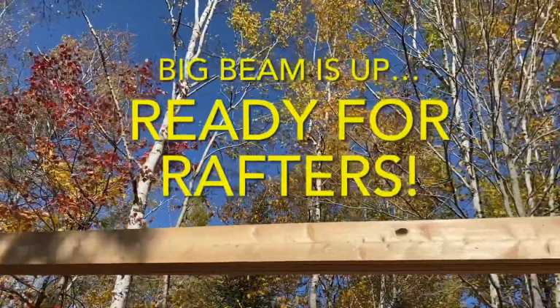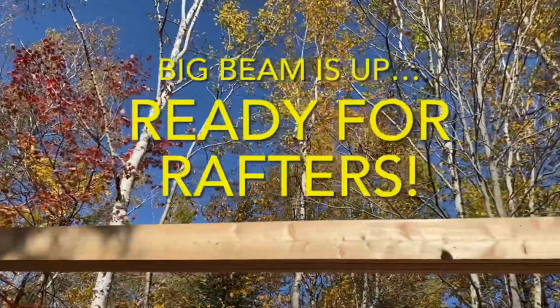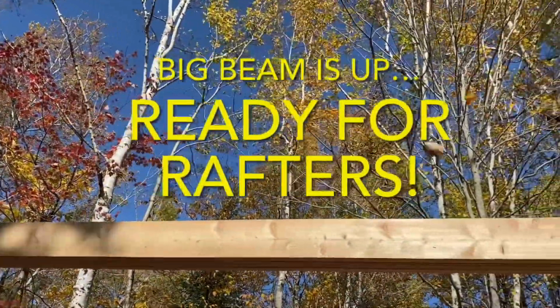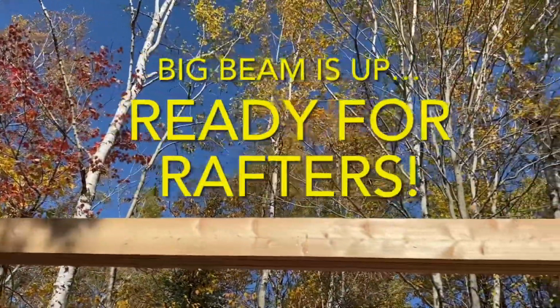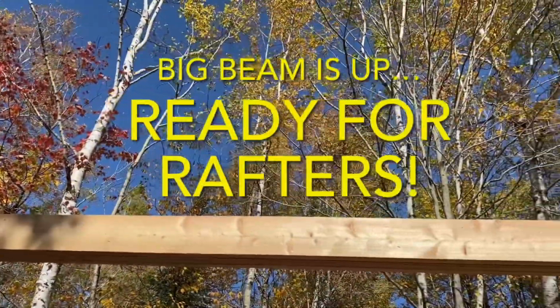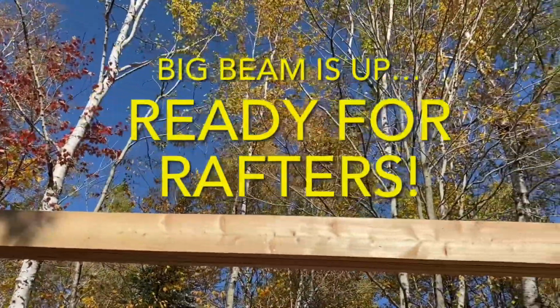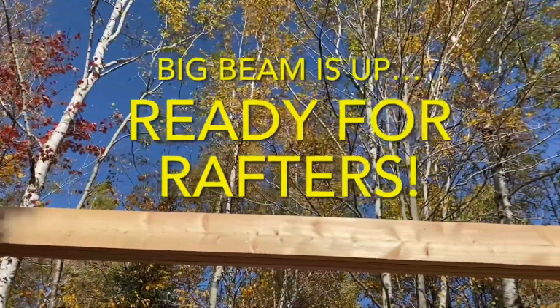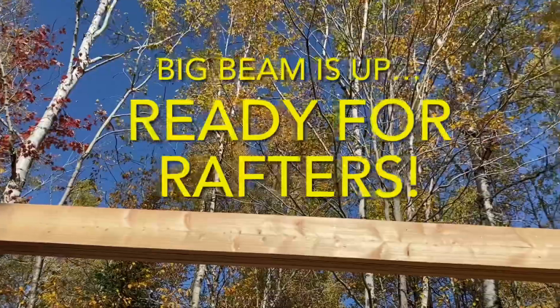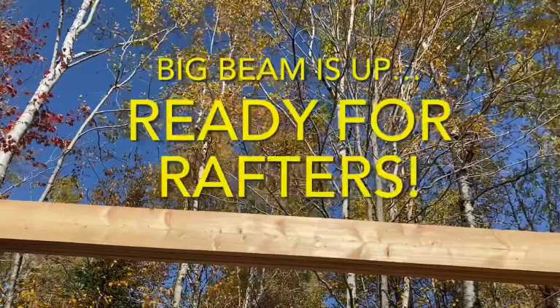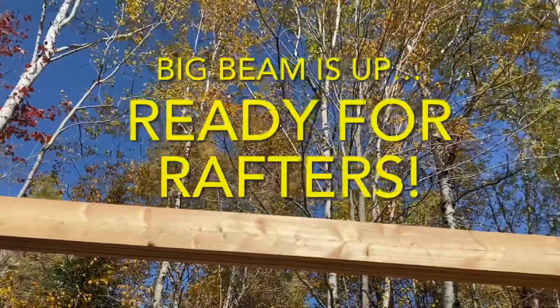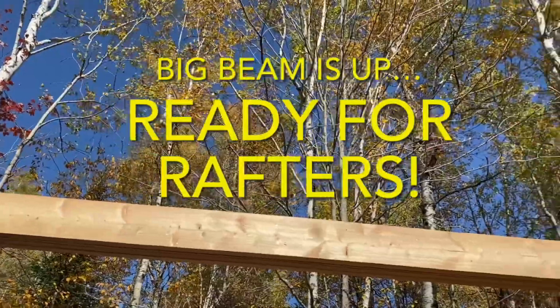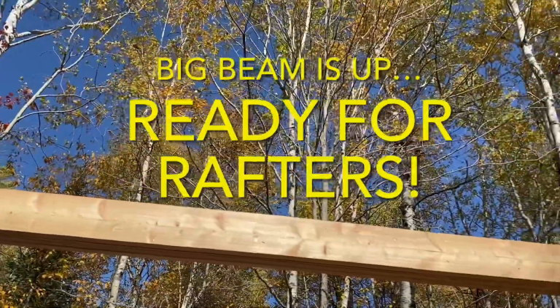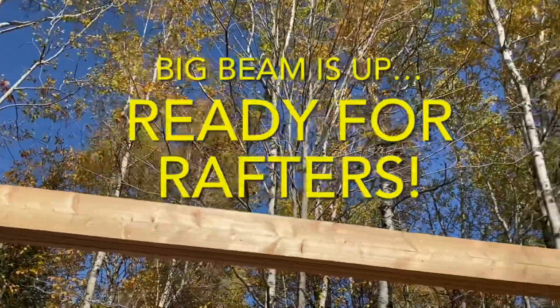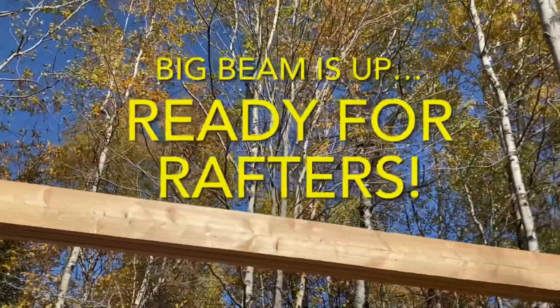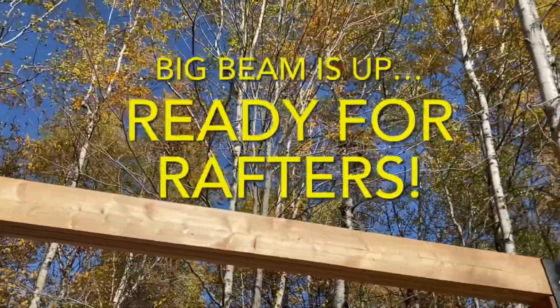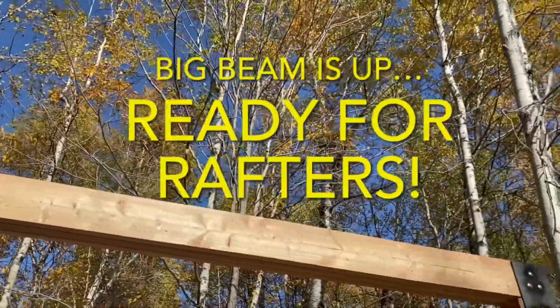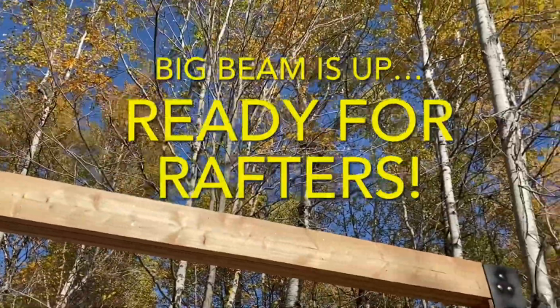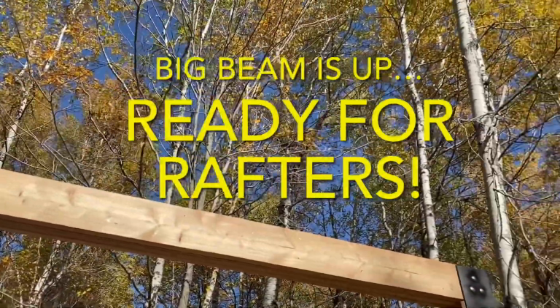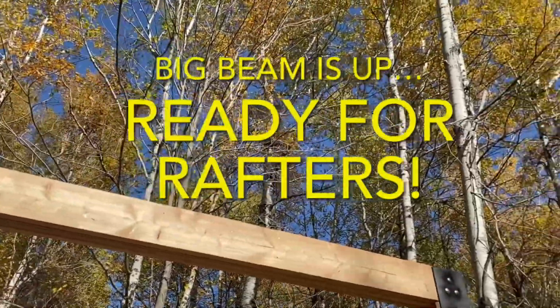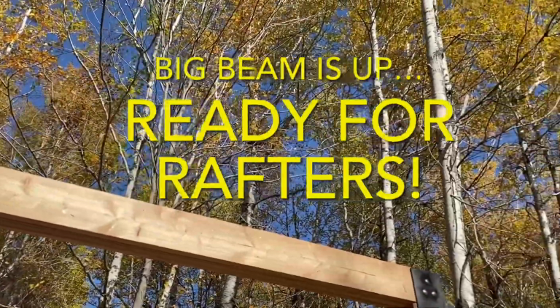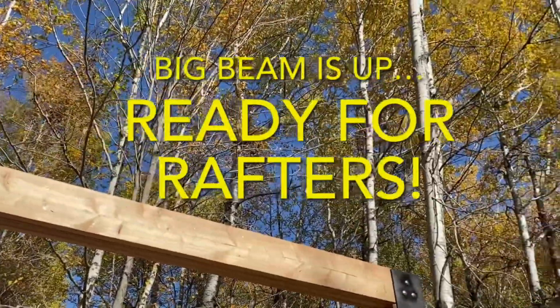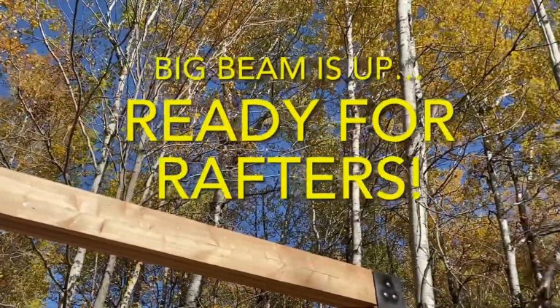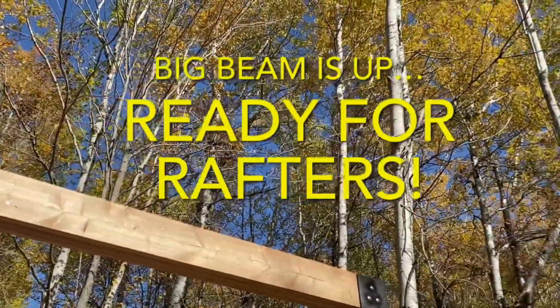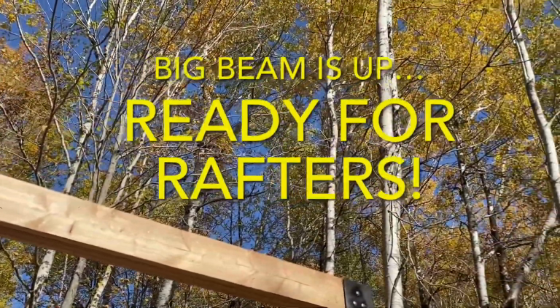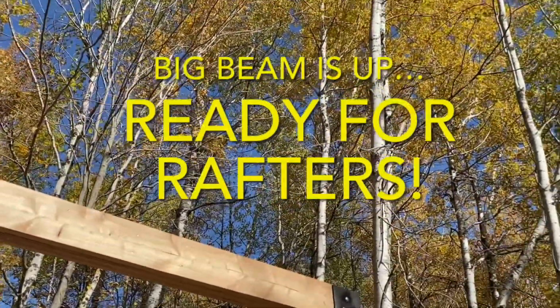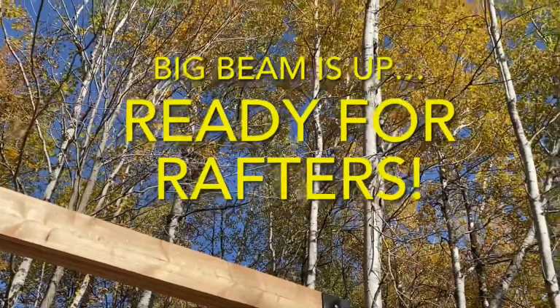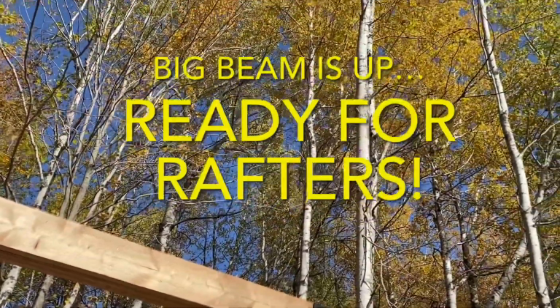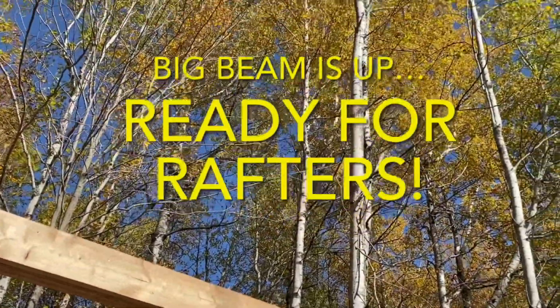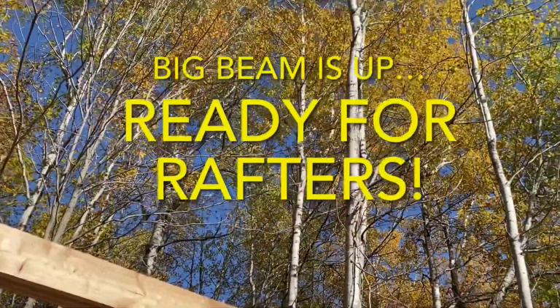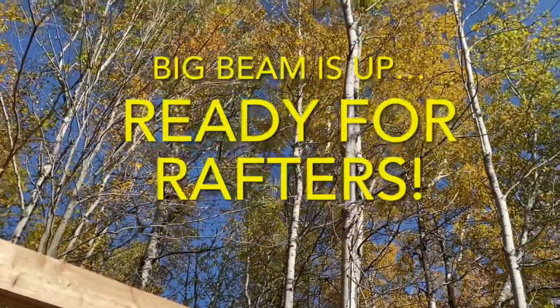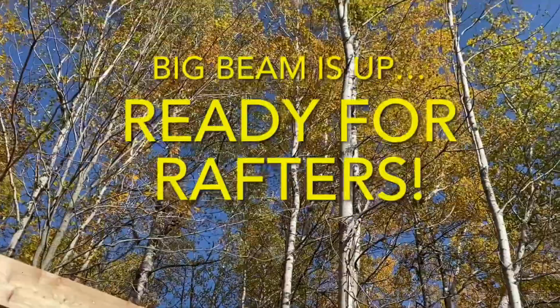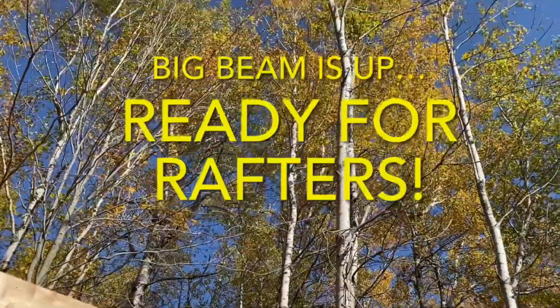Last week we made this big beam and got it up on the front posts. So today we're working on the rafters for the saw shack.